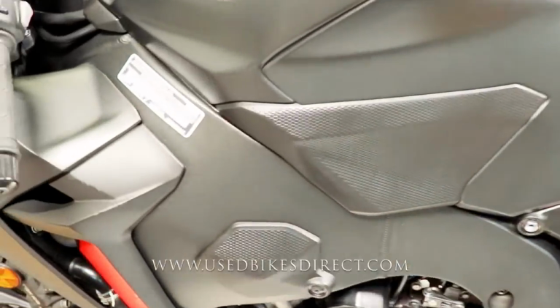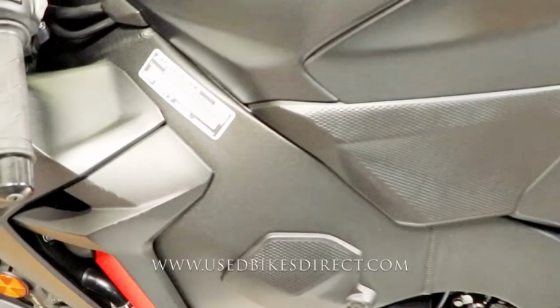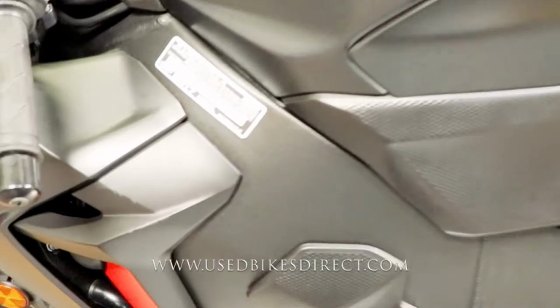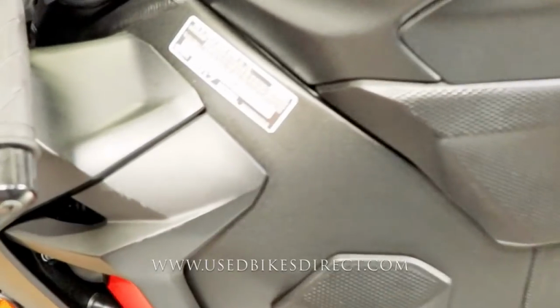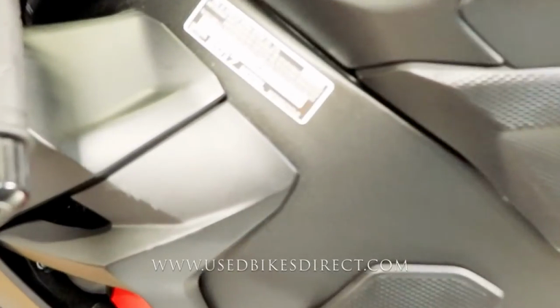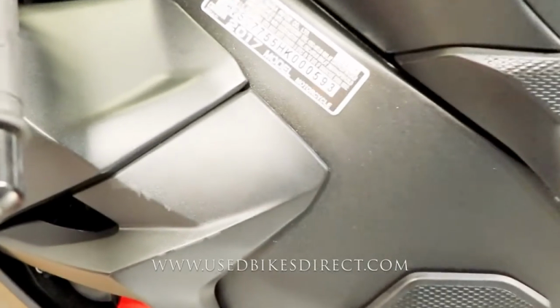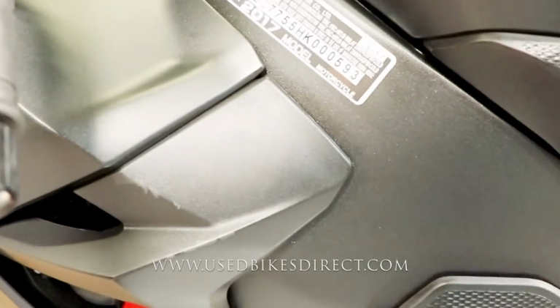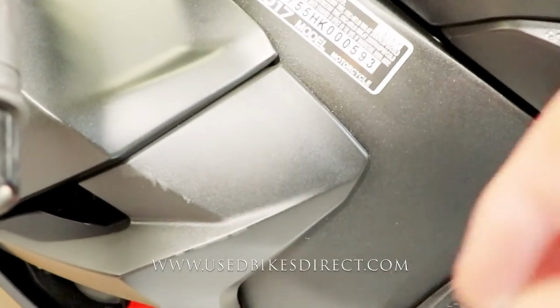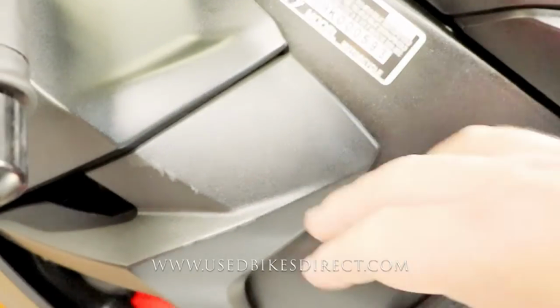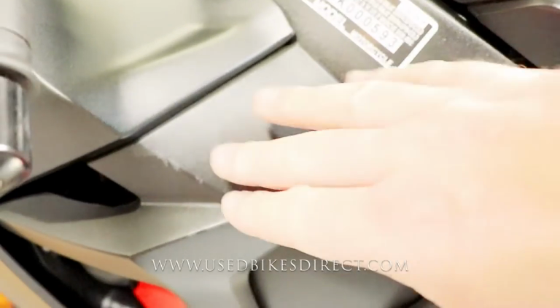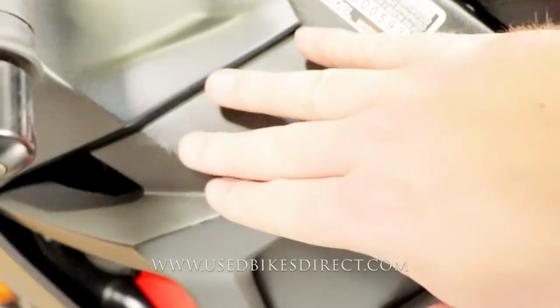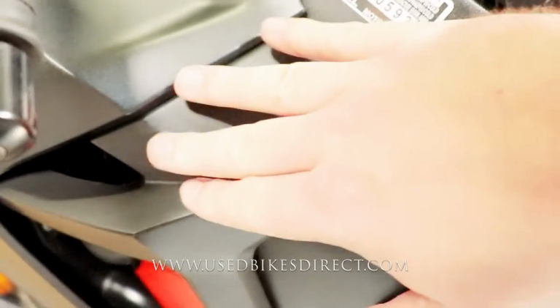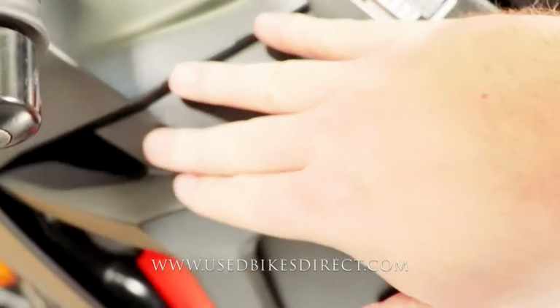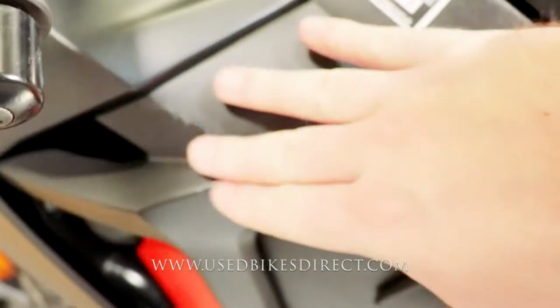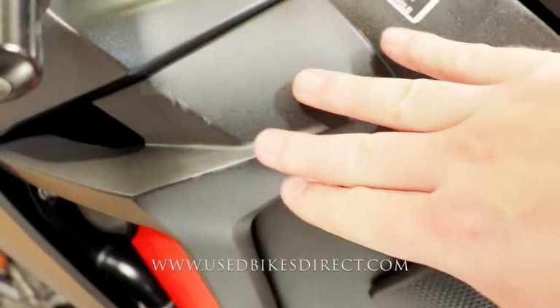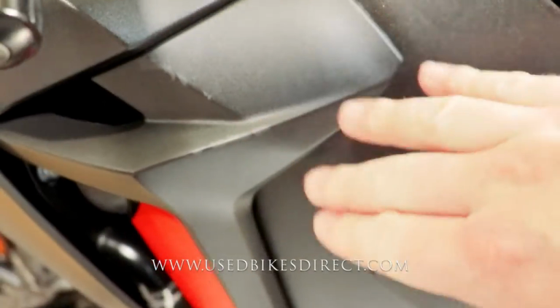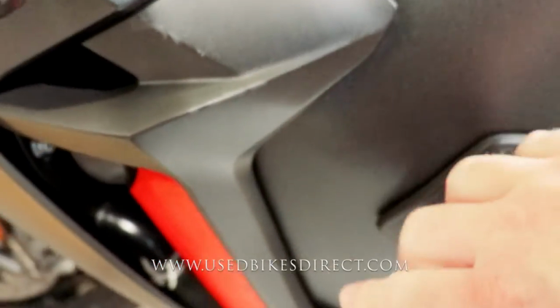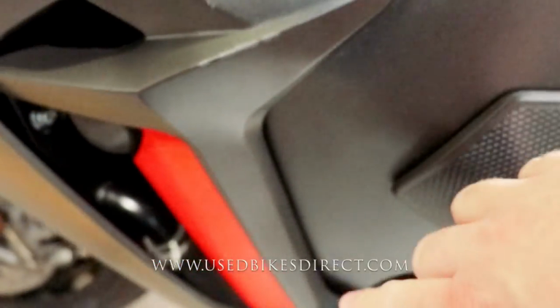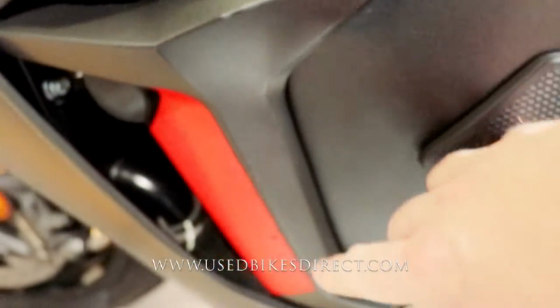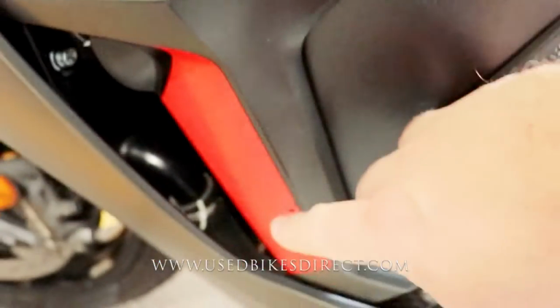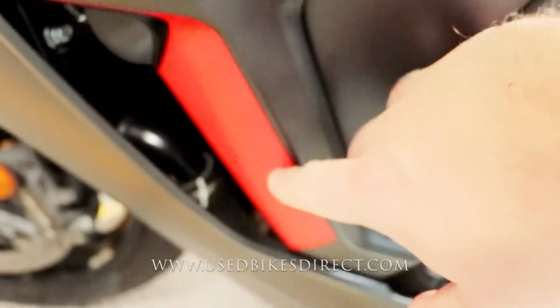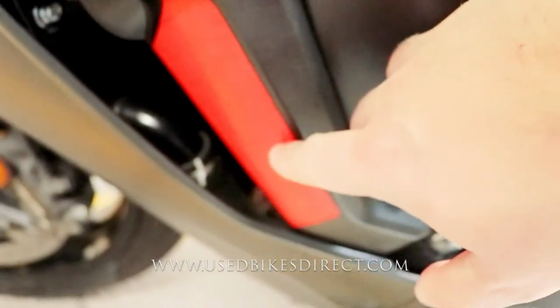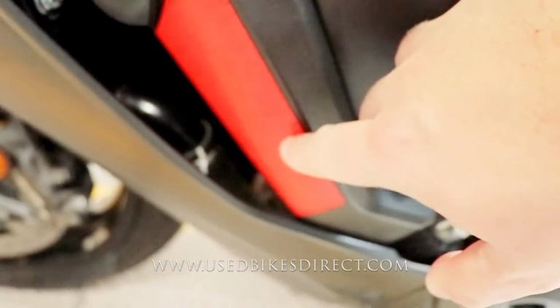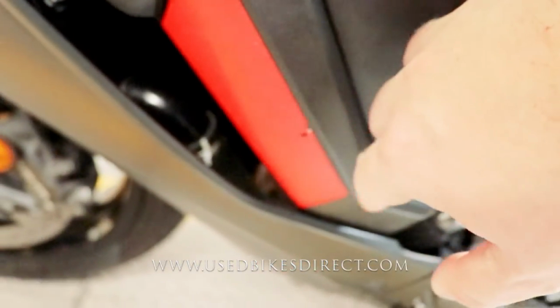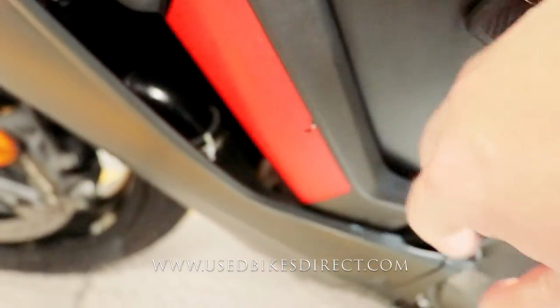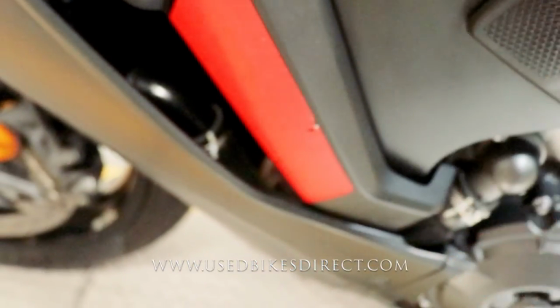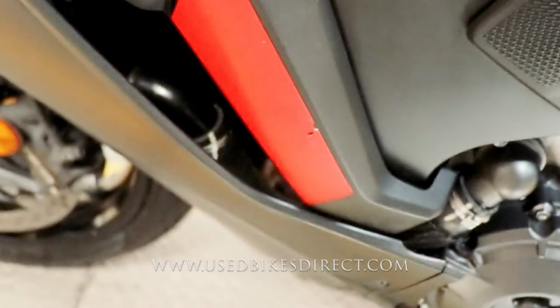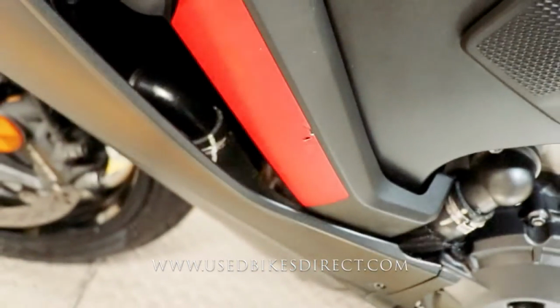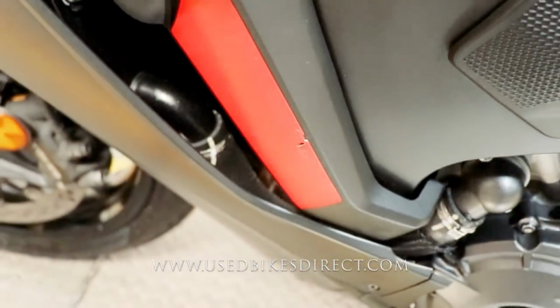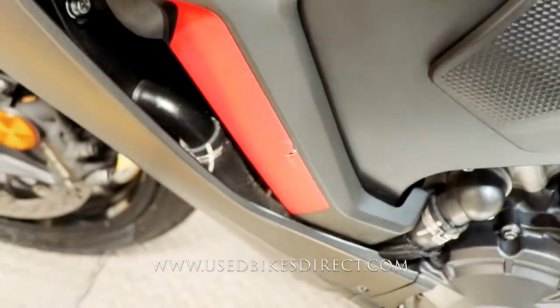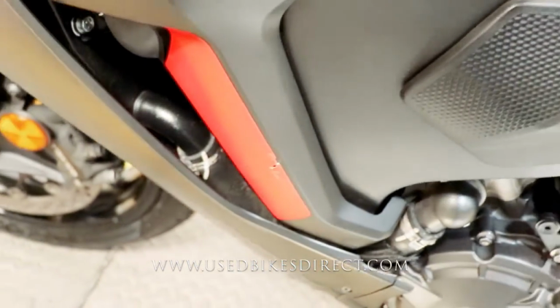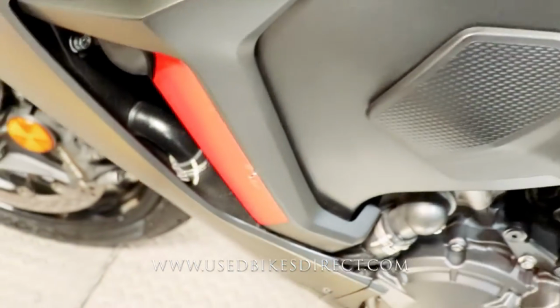Coming to the left-hand side, a couple more spots to point out where you have a few light scuffs and a small tear in that decal there.